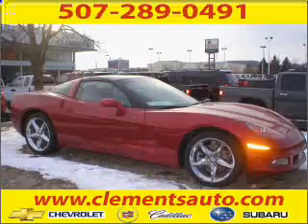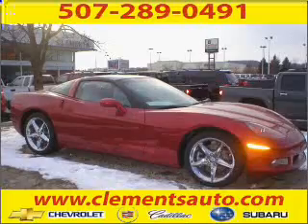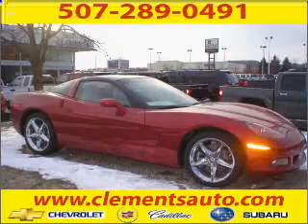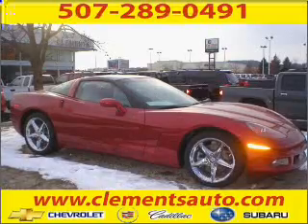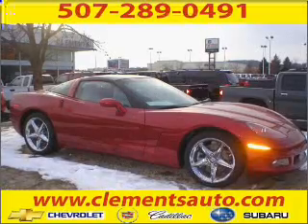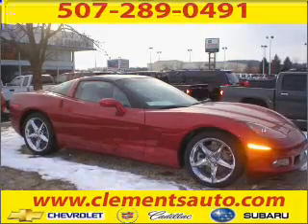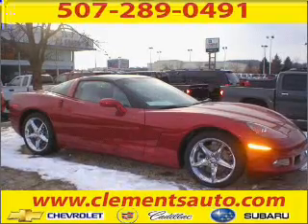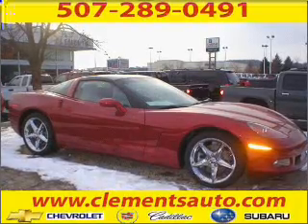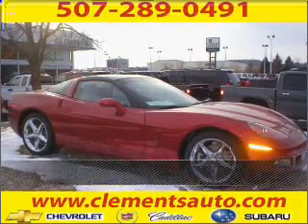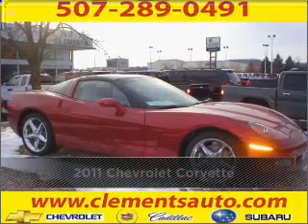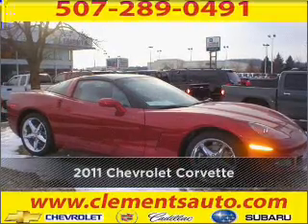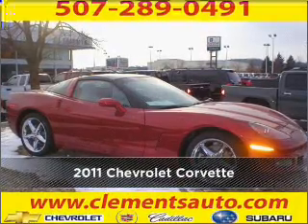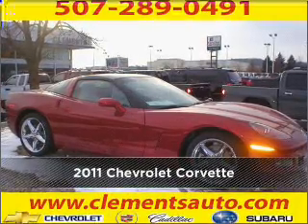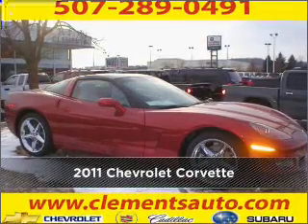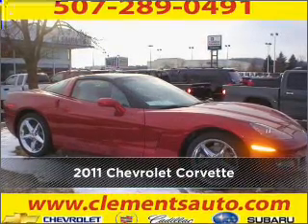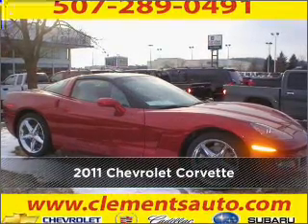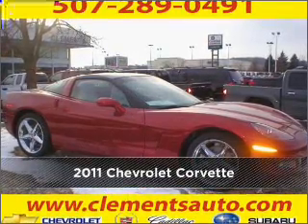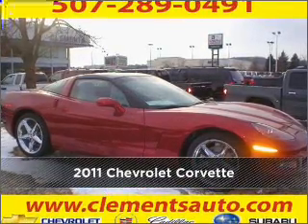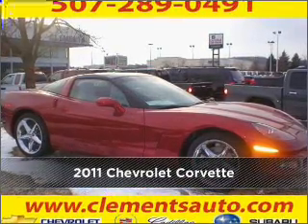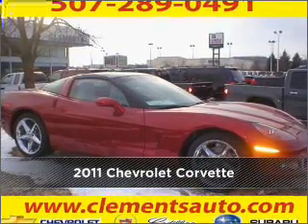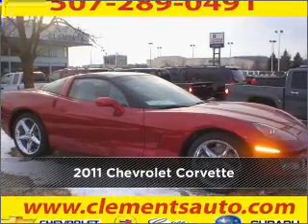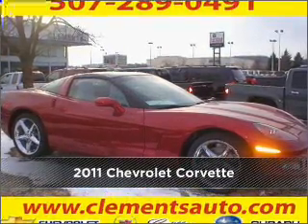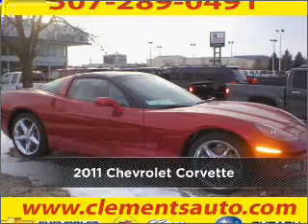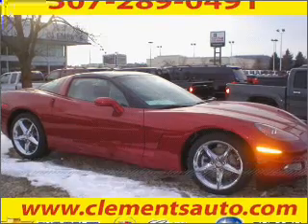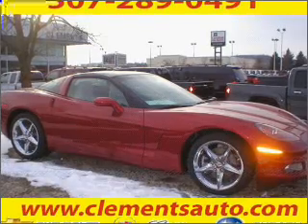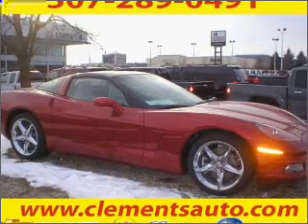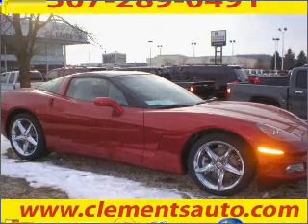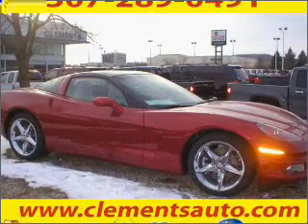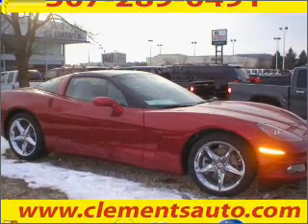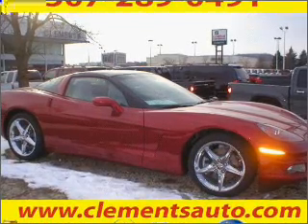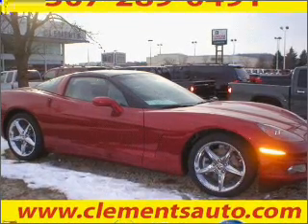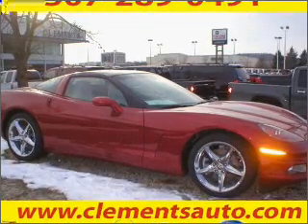Stand out in this 2011 Chevrolet Corvette. Look no further — the perfect vehicle is here.